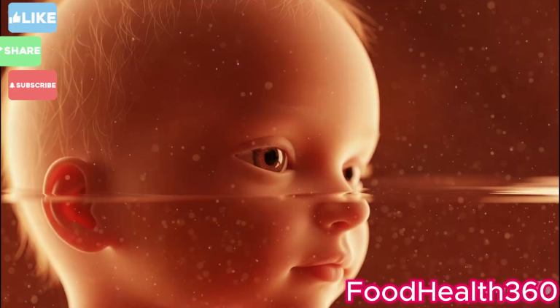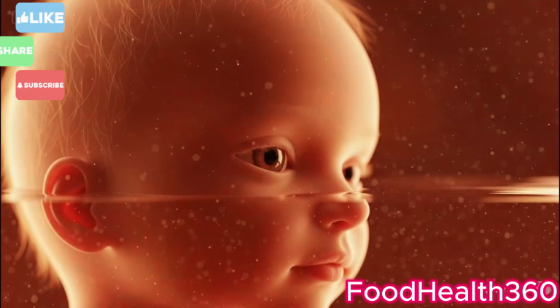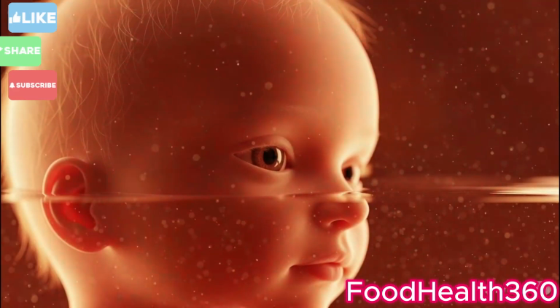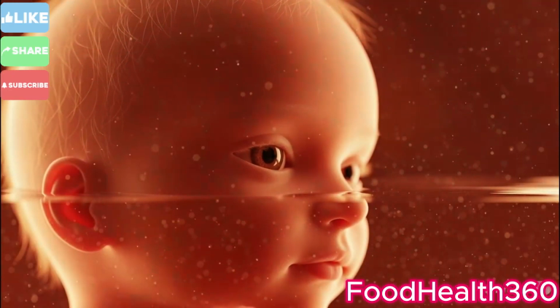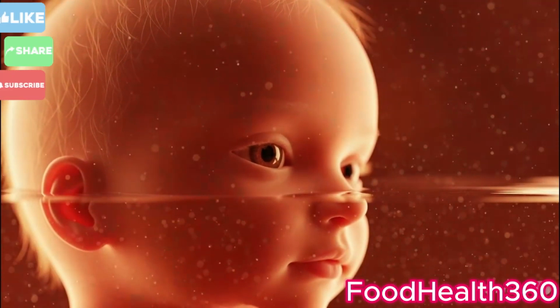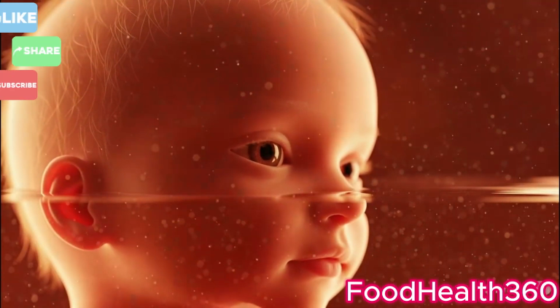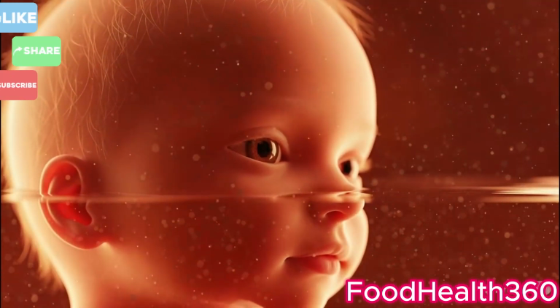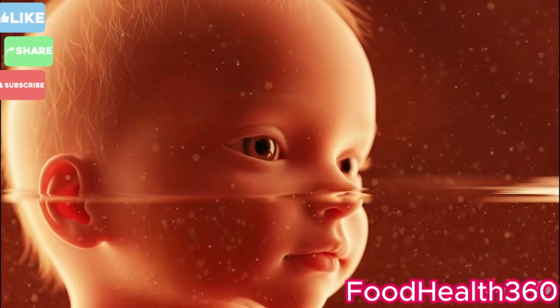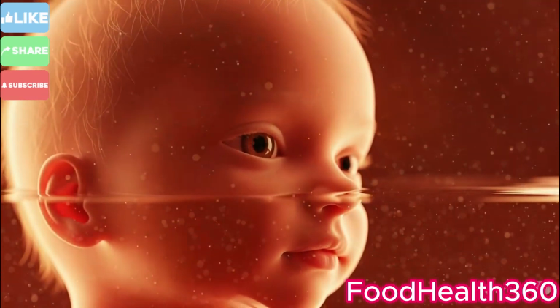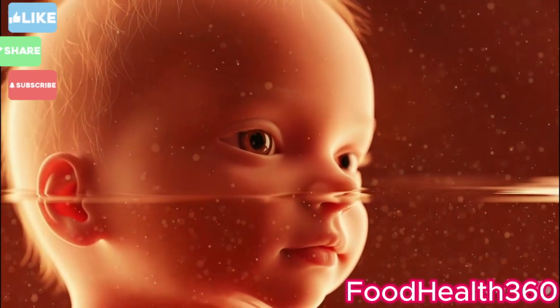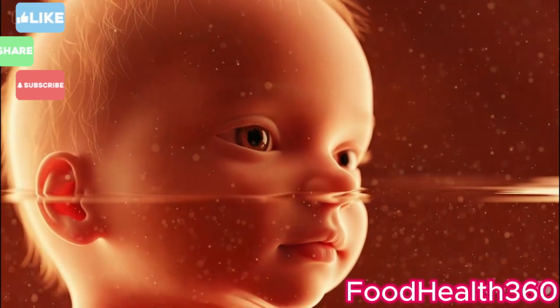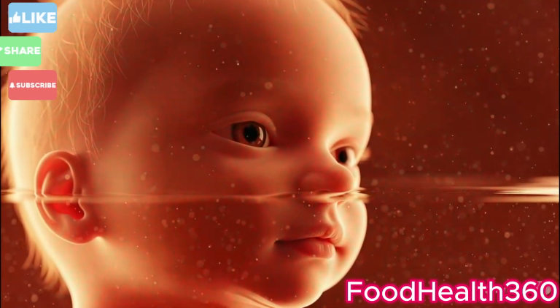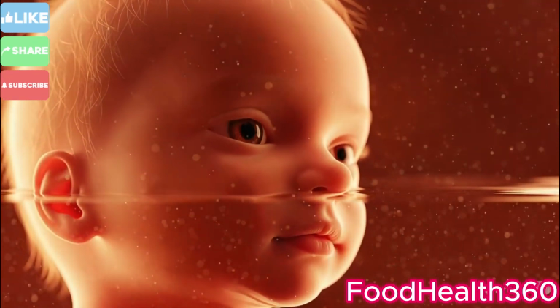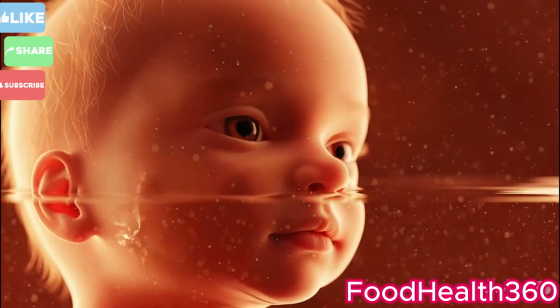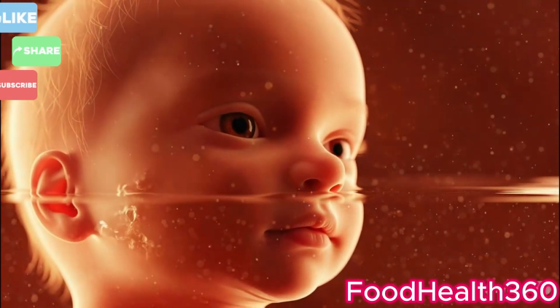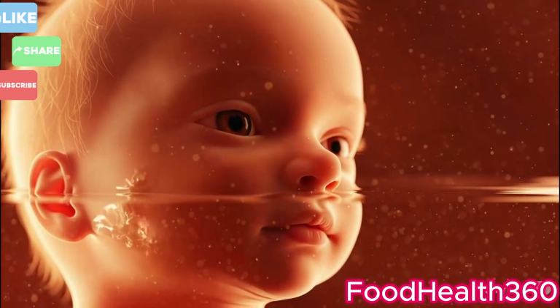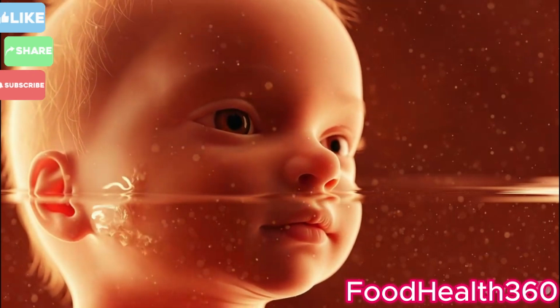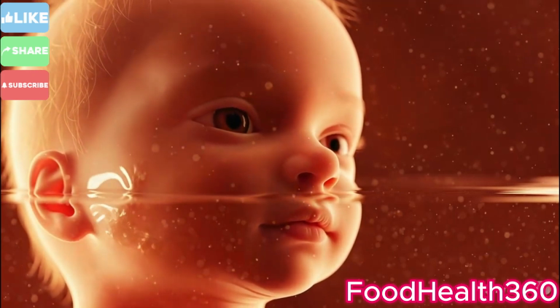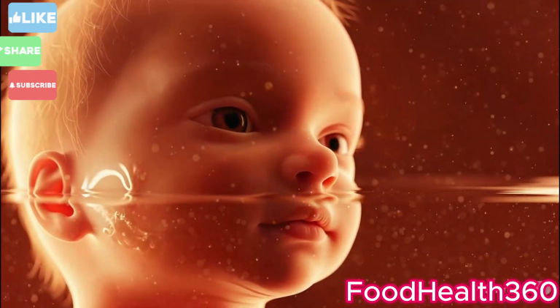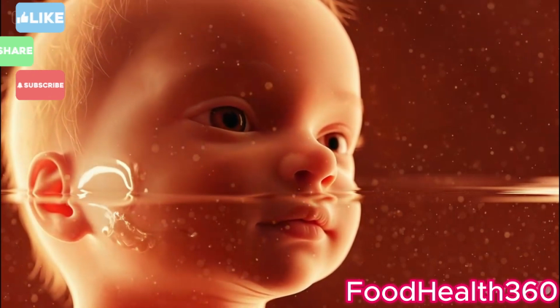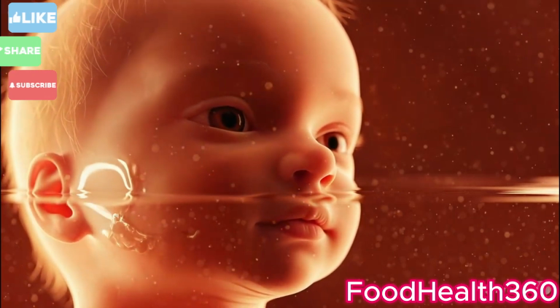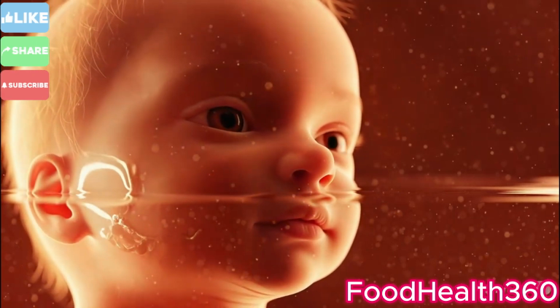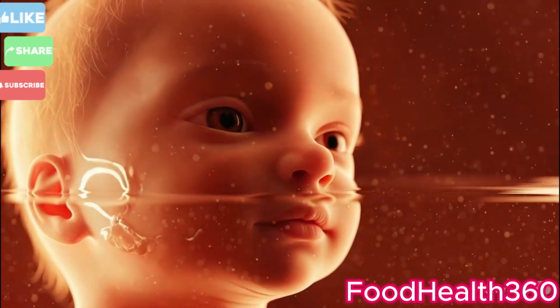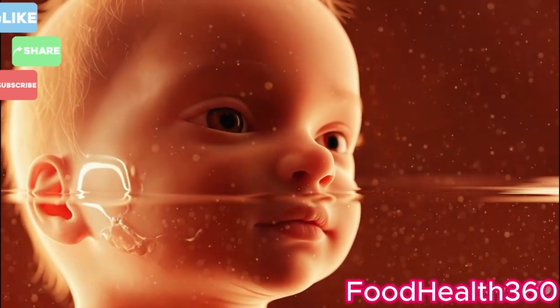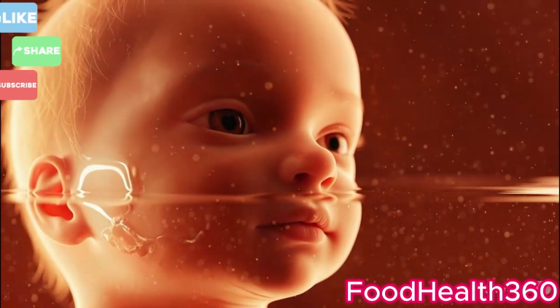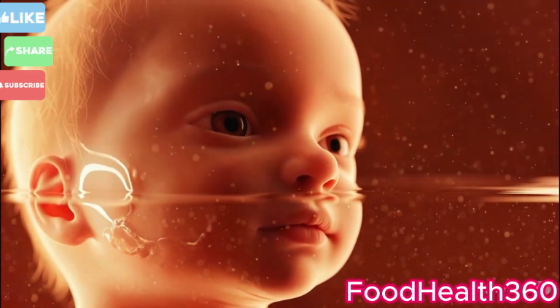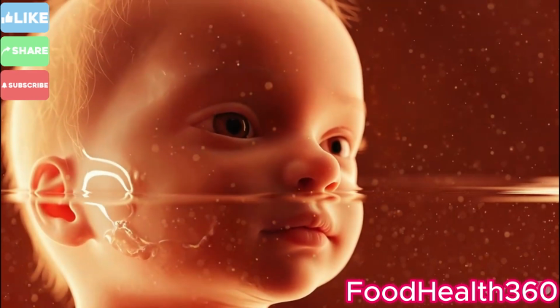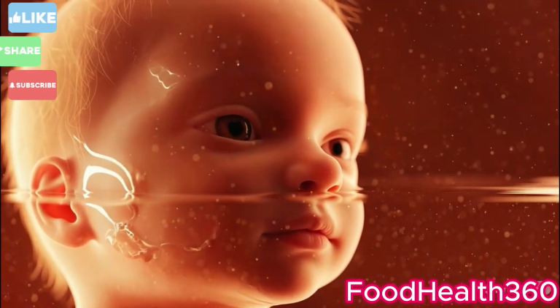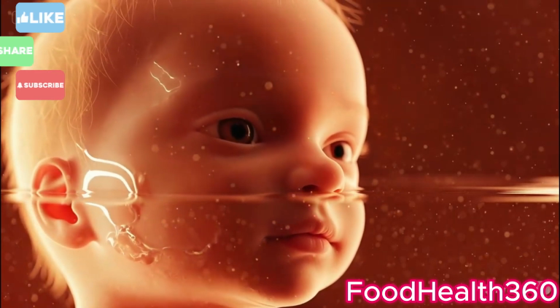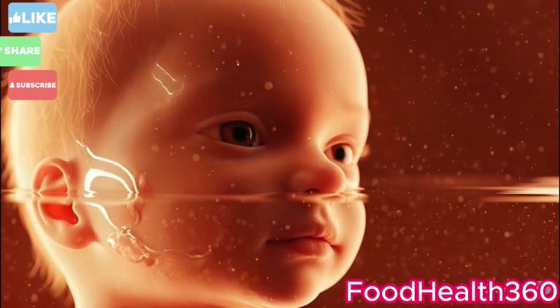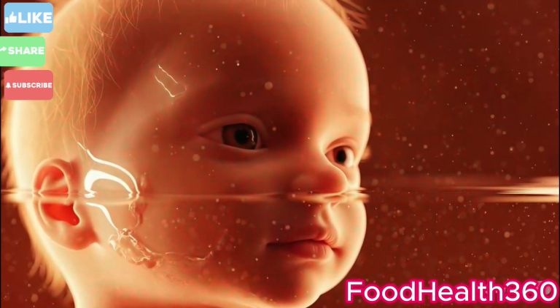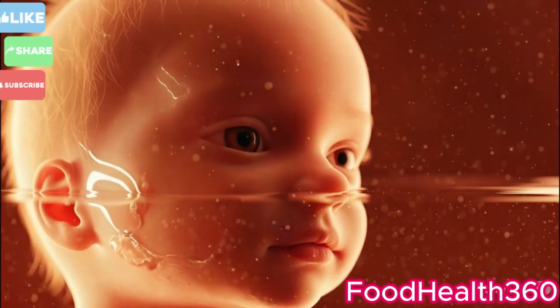Finally, the baby's head crowns — the very first glimpse of new life entering the world.